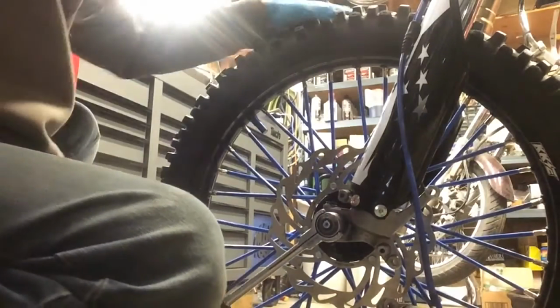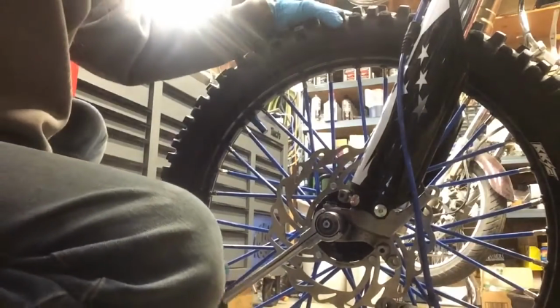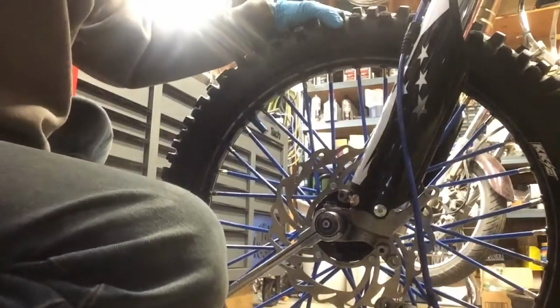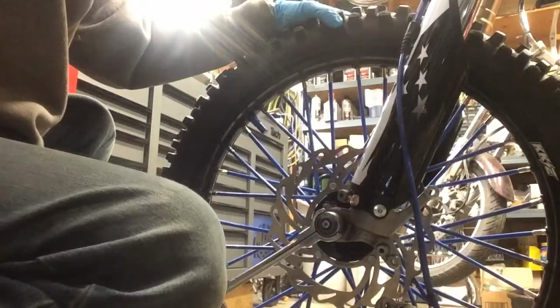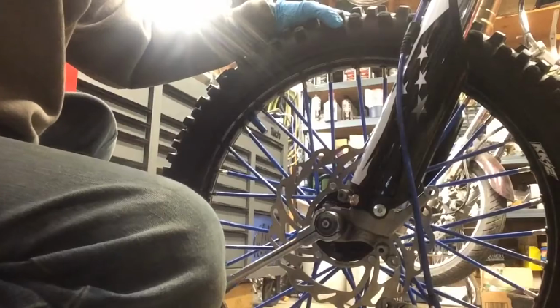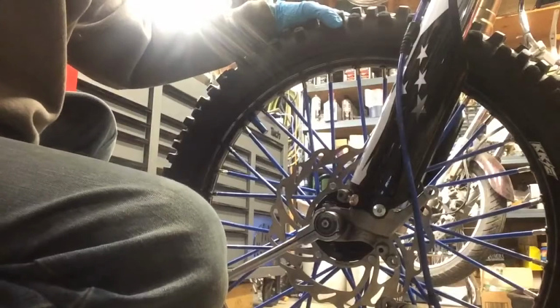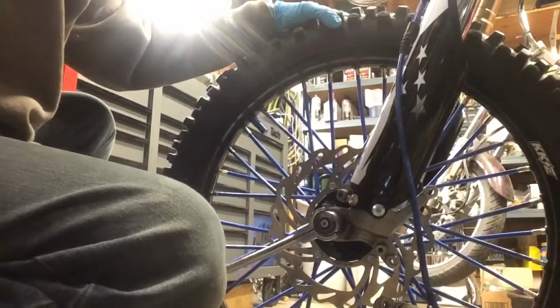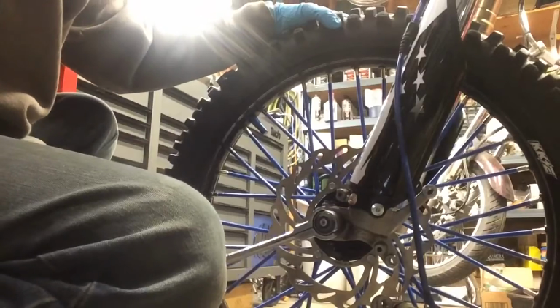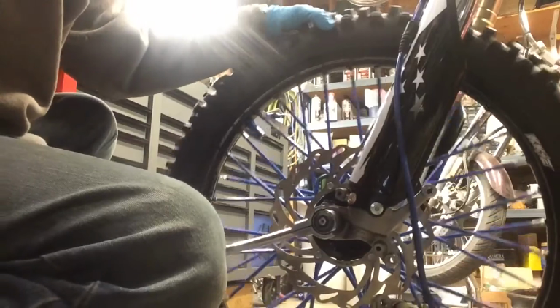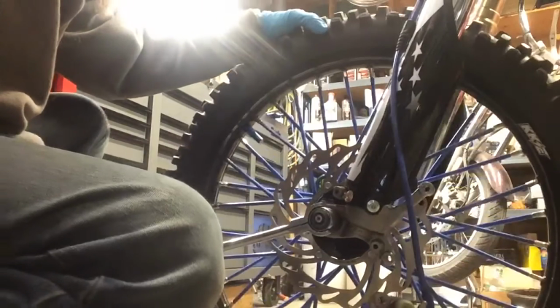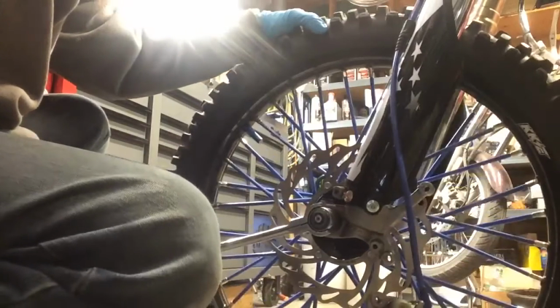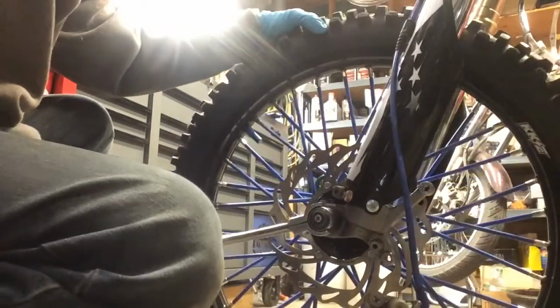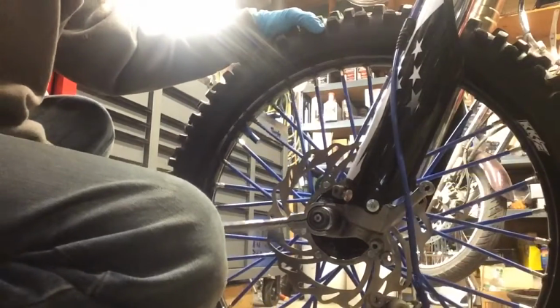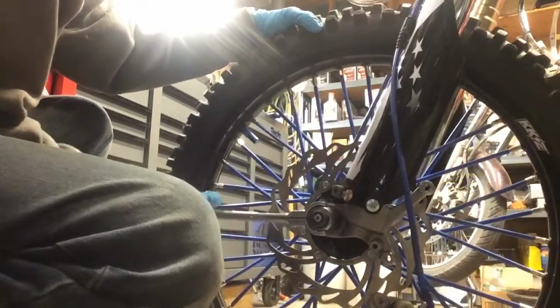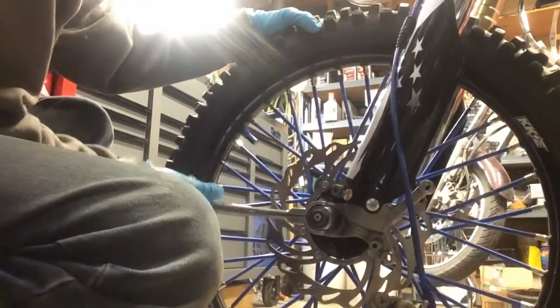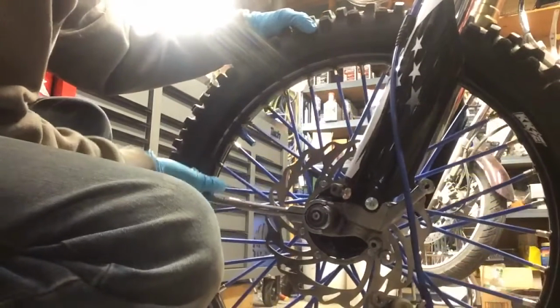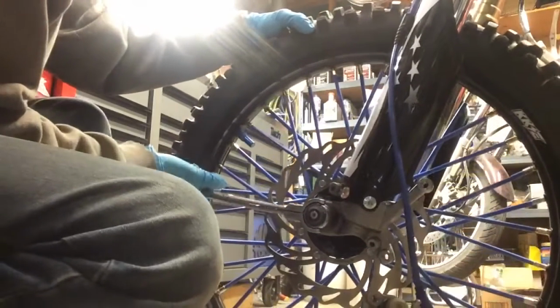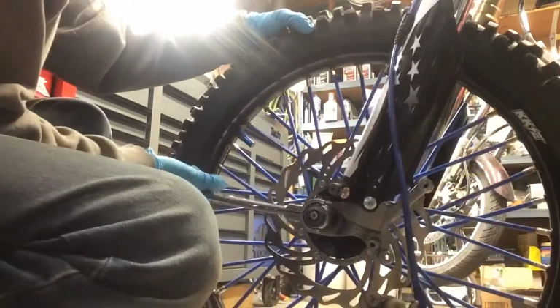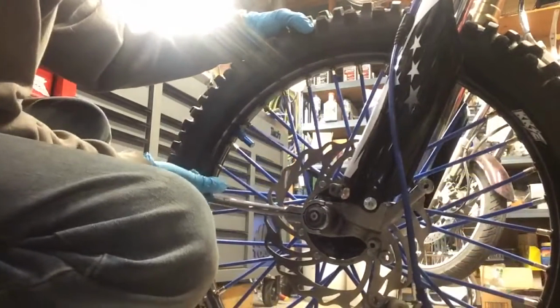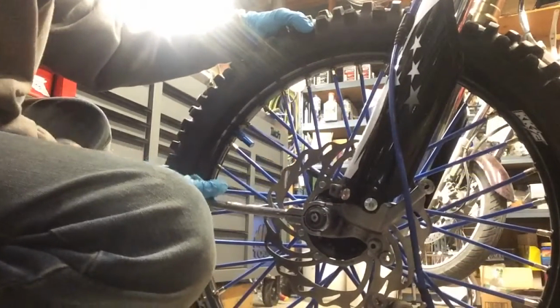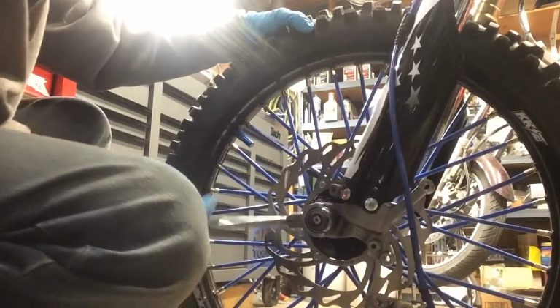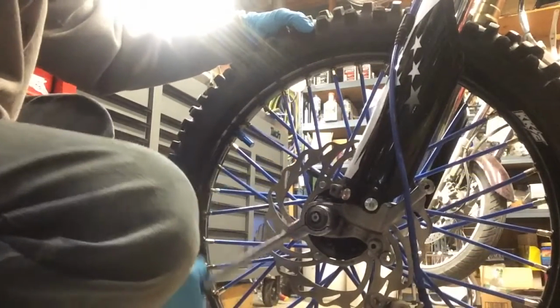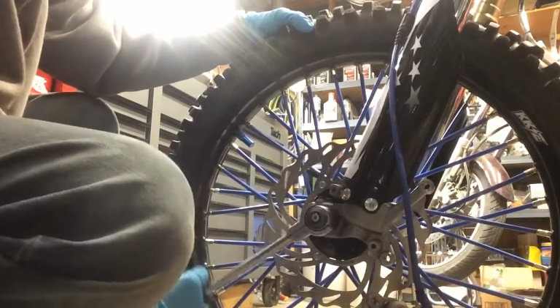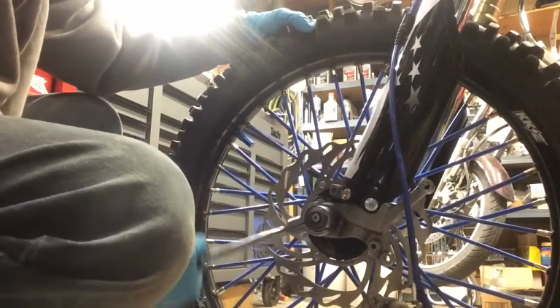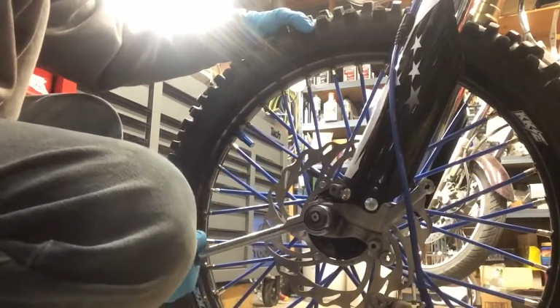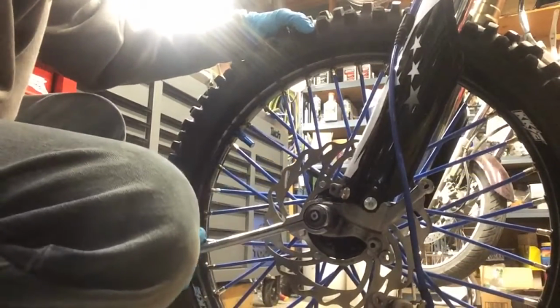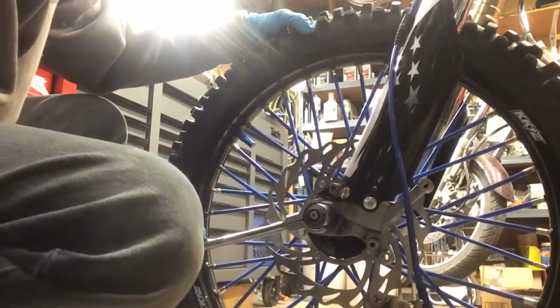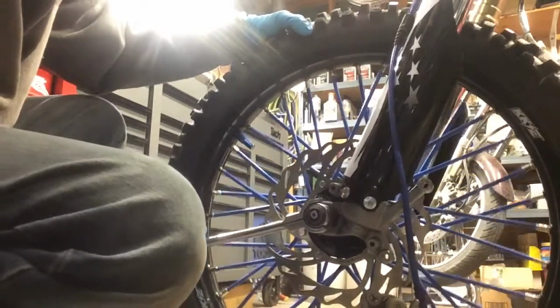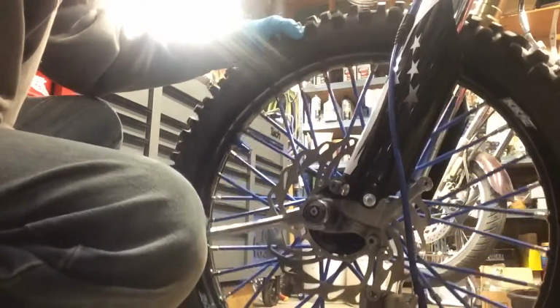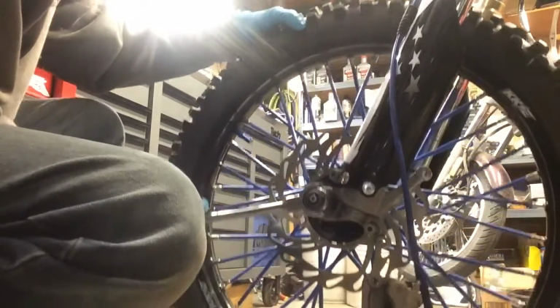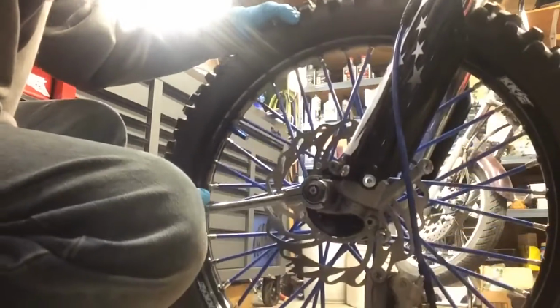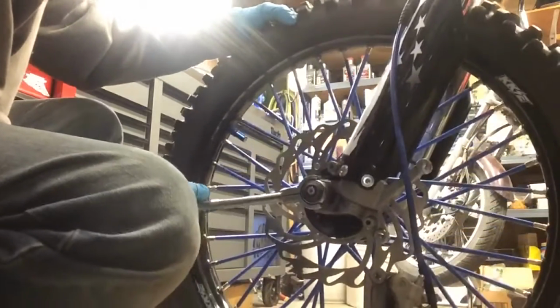Now for our final tension — when you start picking the bike up off the ground.